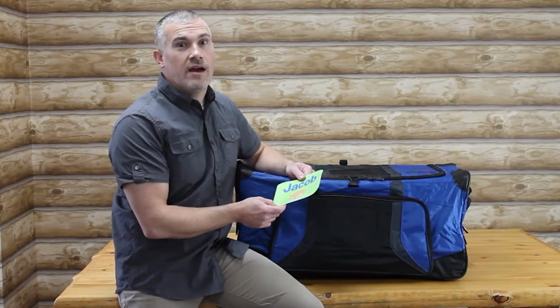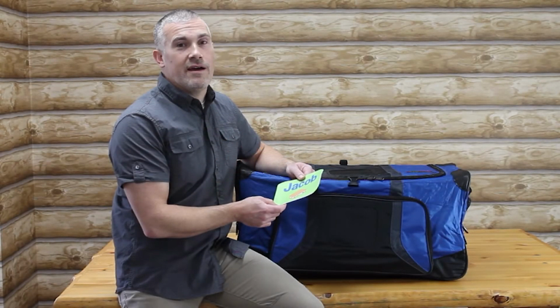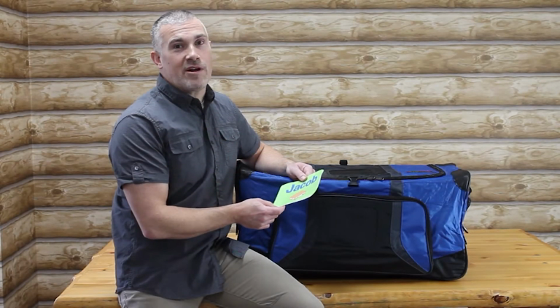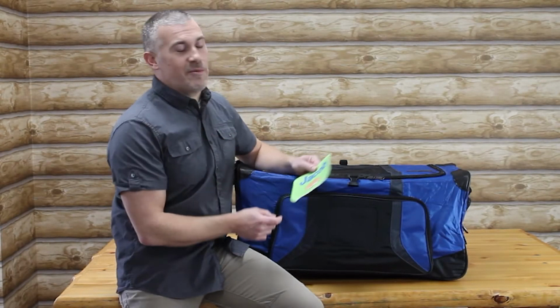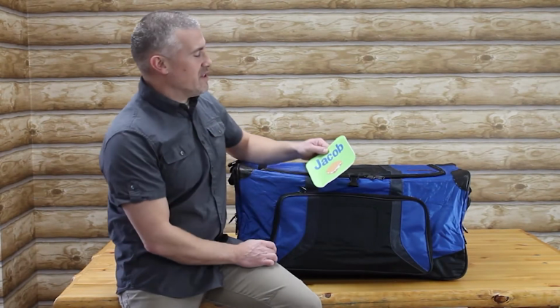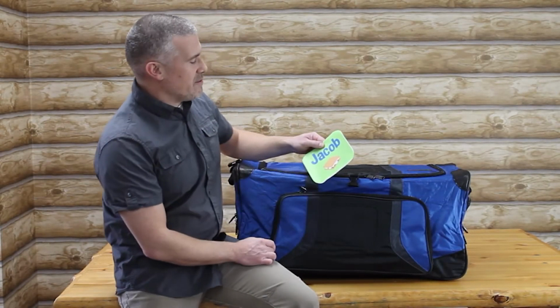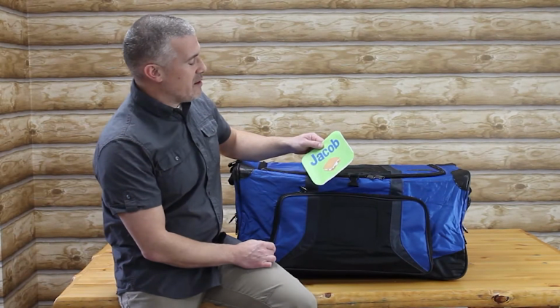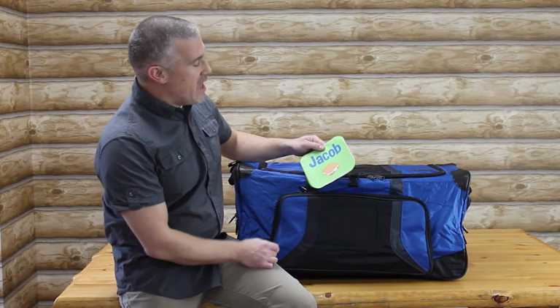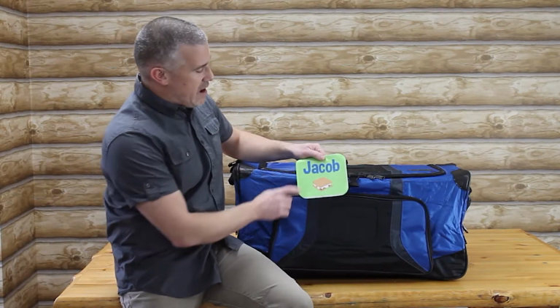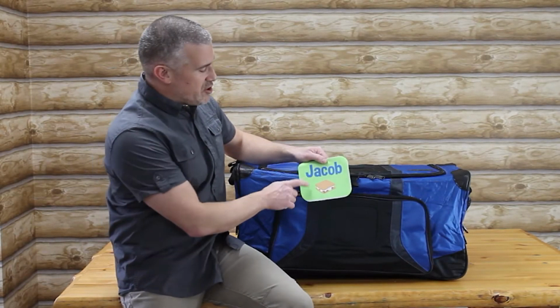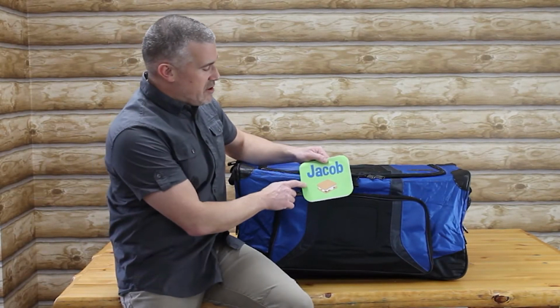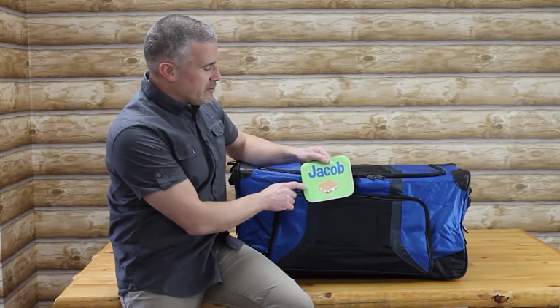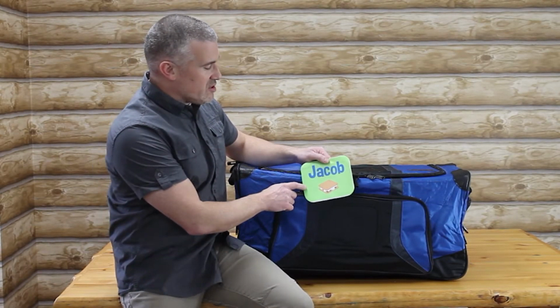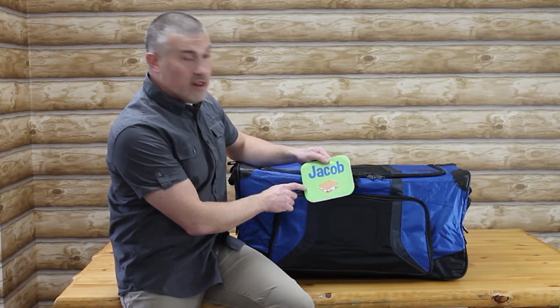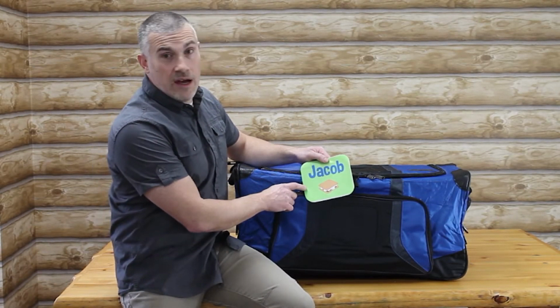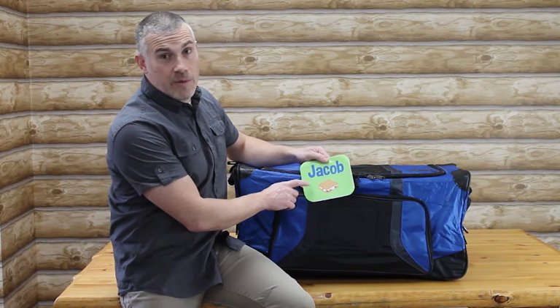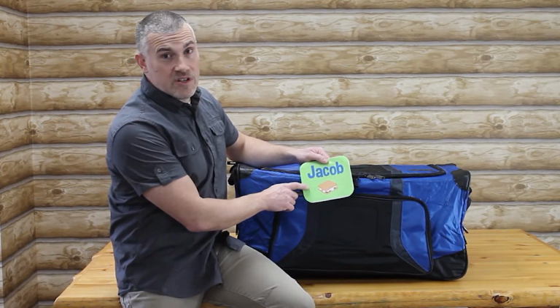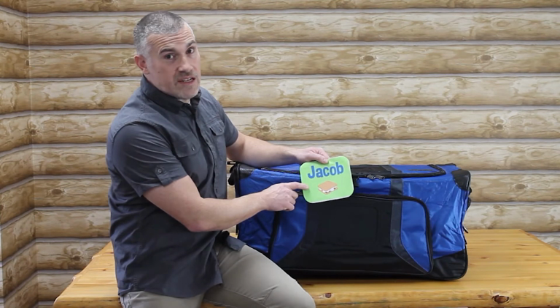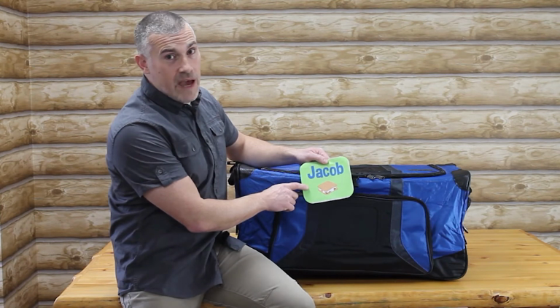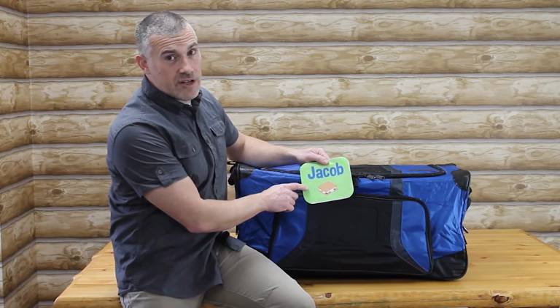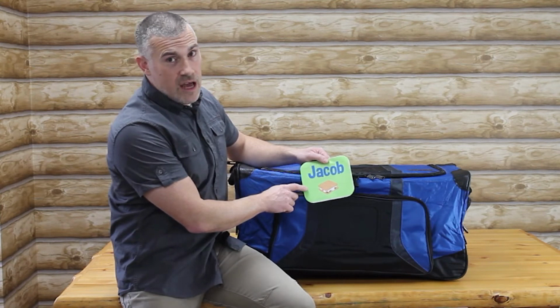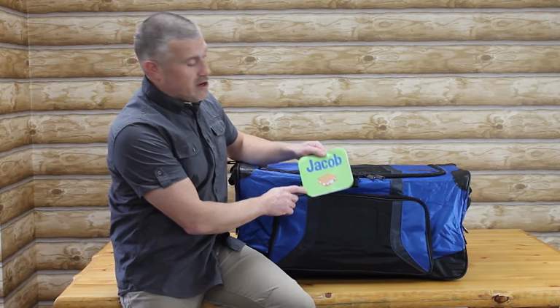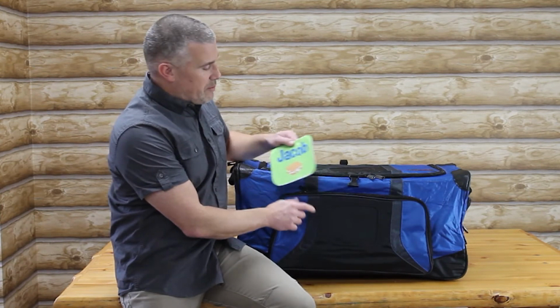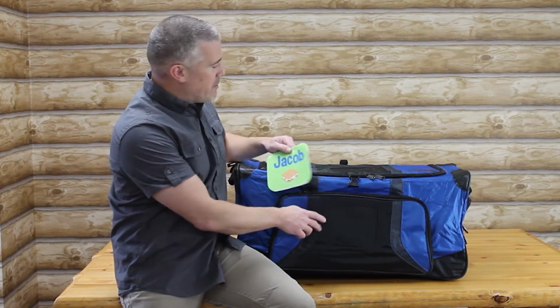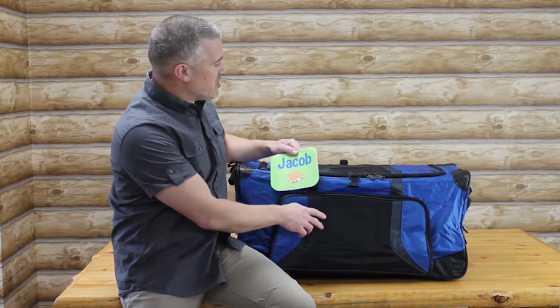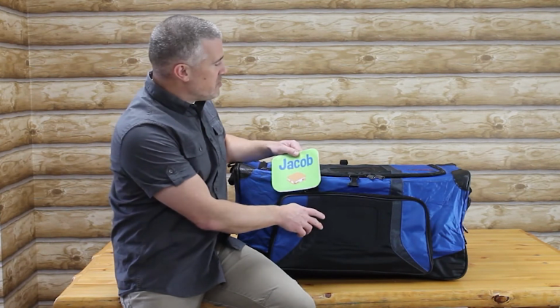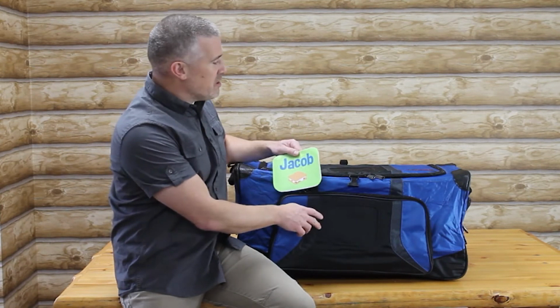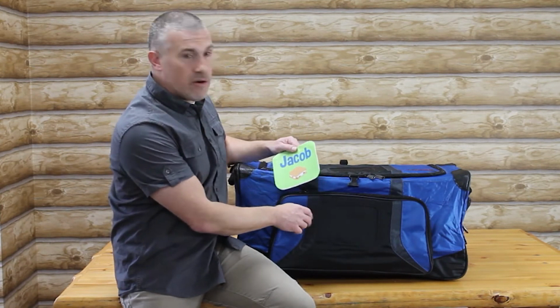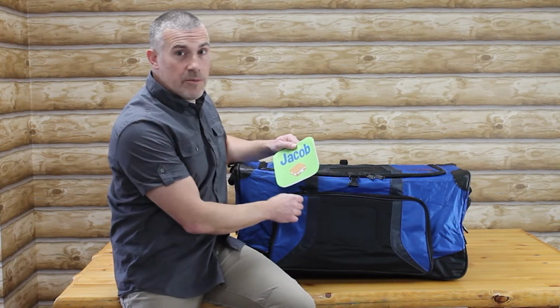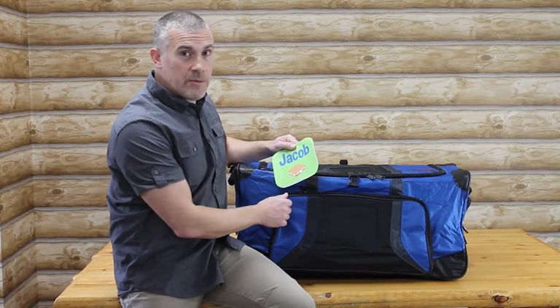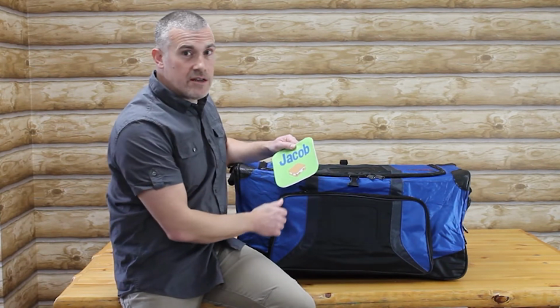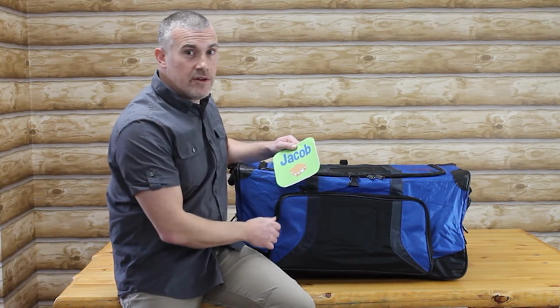Hi, I'm Mark from EverythingSummerCamp. I'm going to show you how to install a personalized patch onto a pop-up soft trunk or a piggyback duffel.